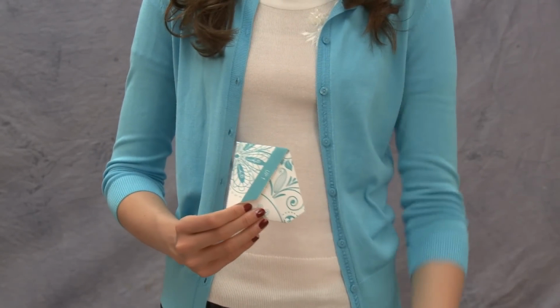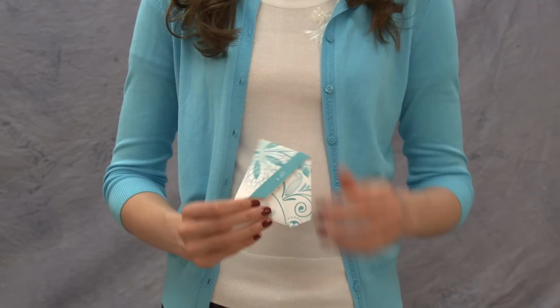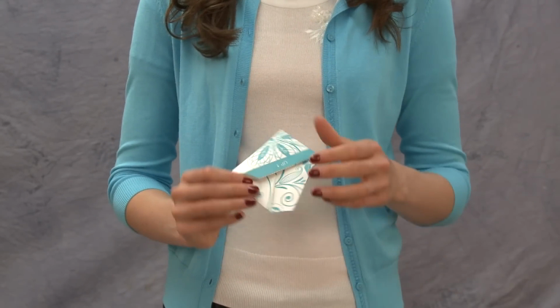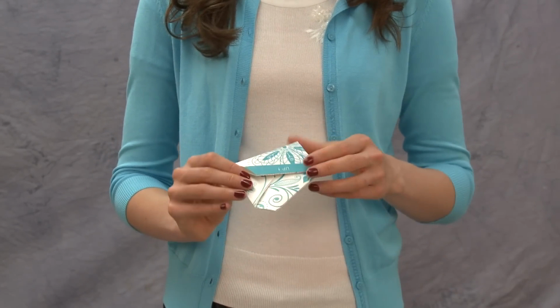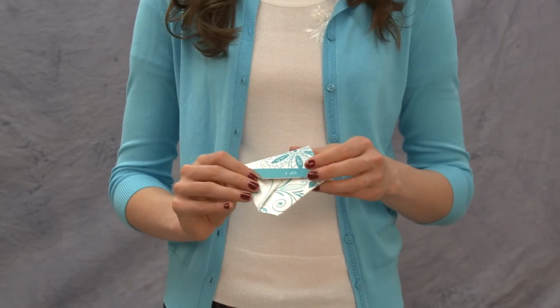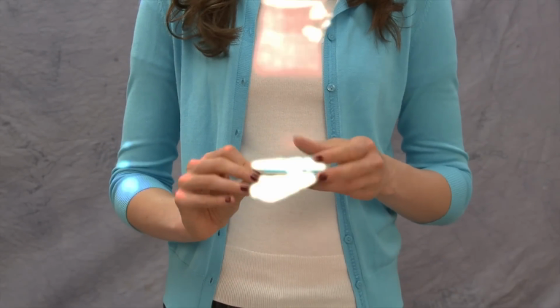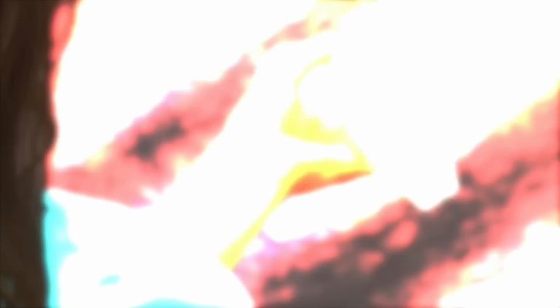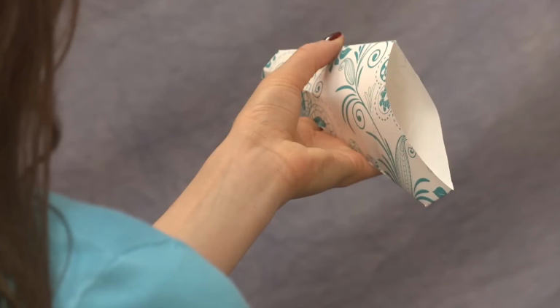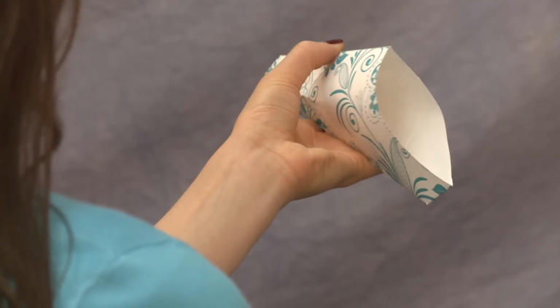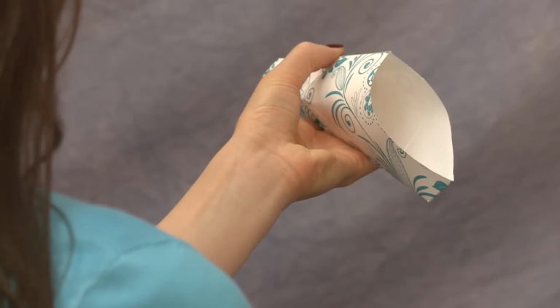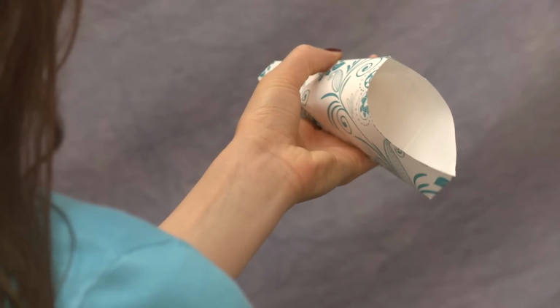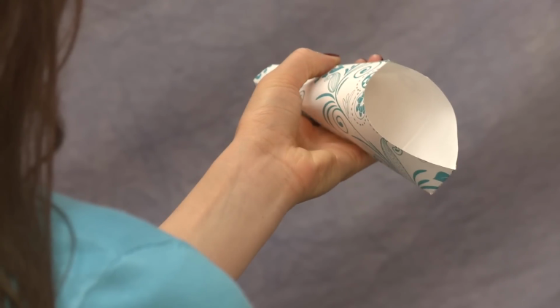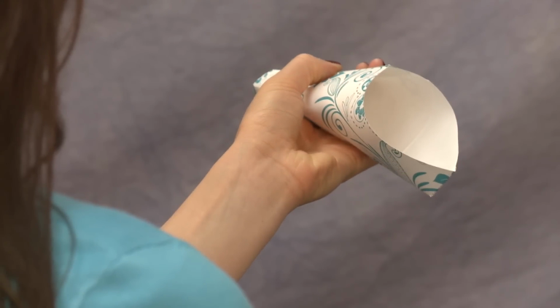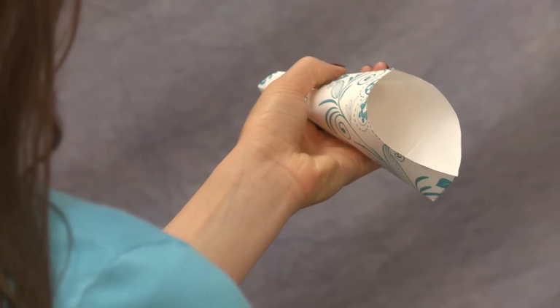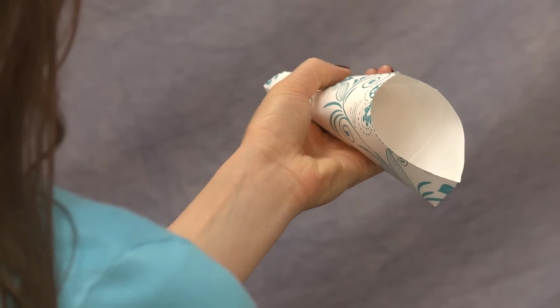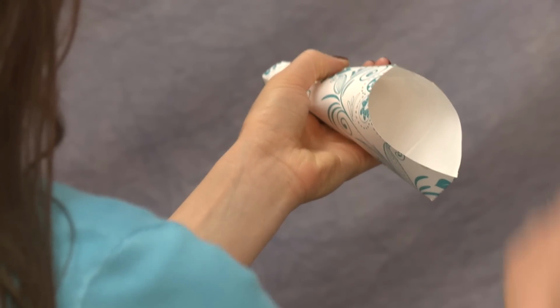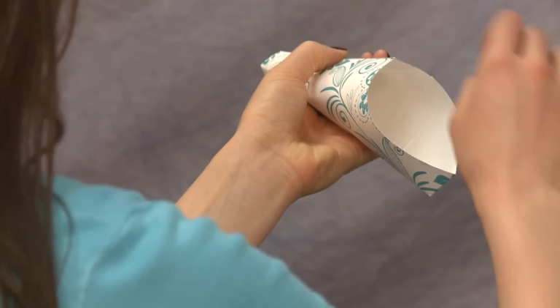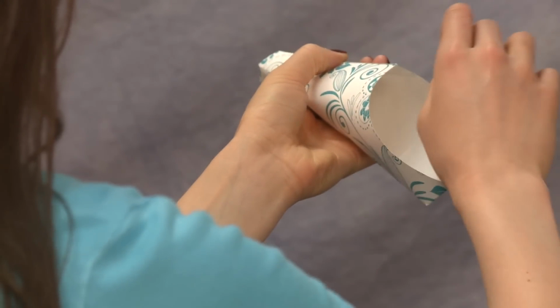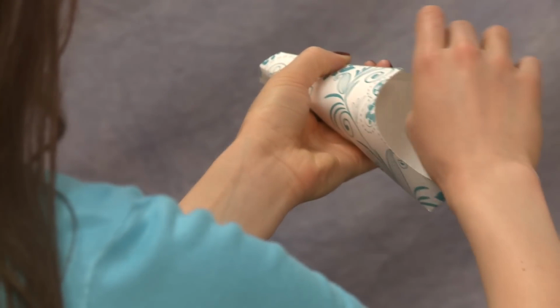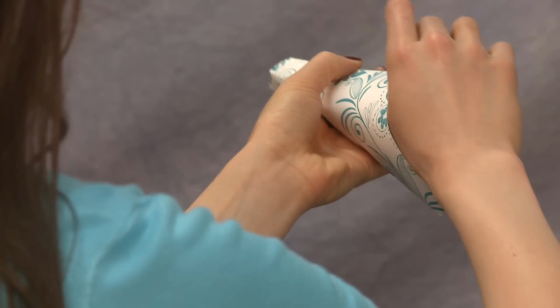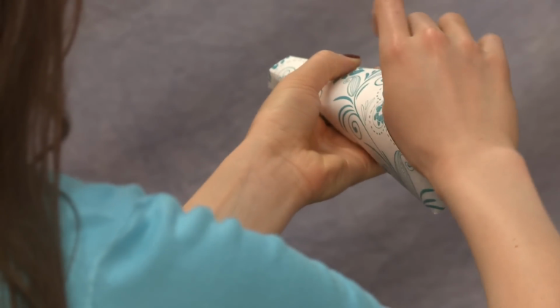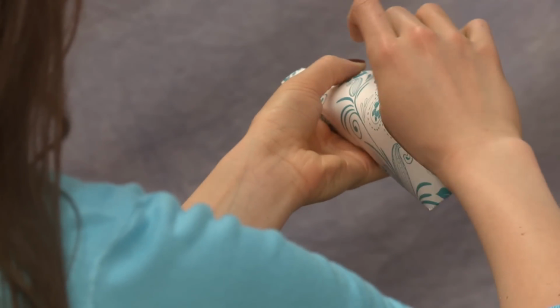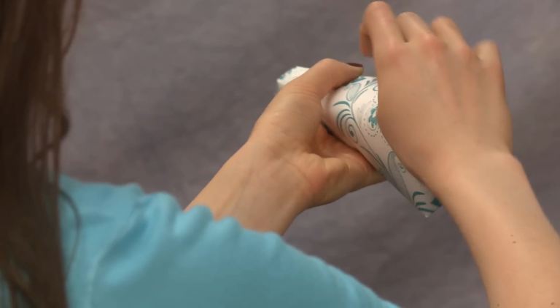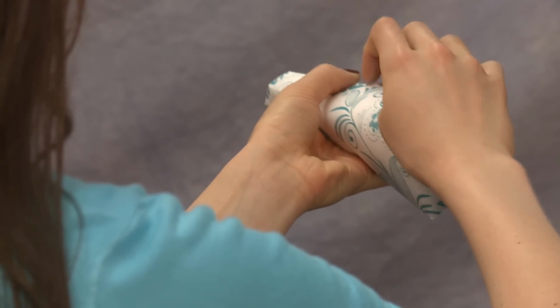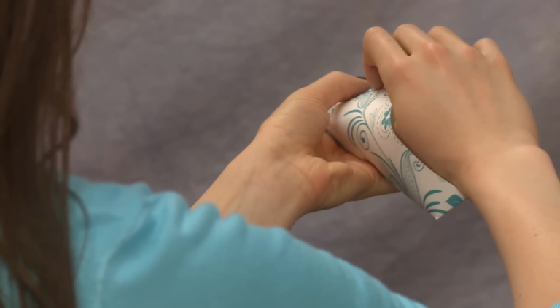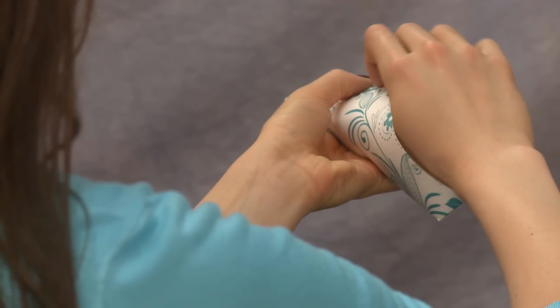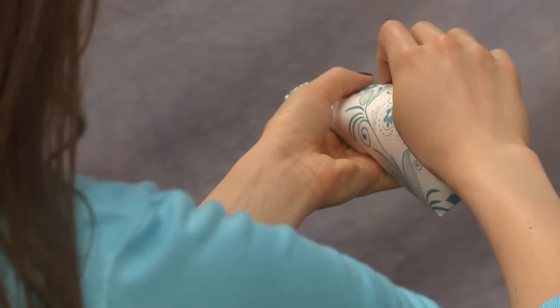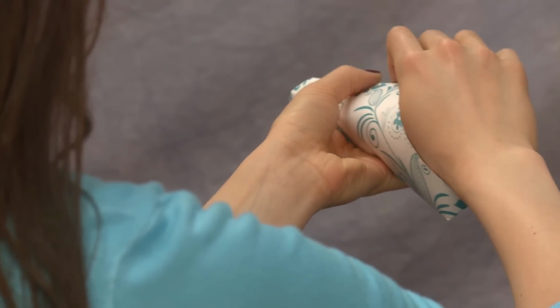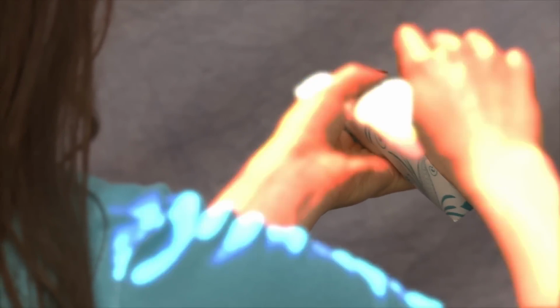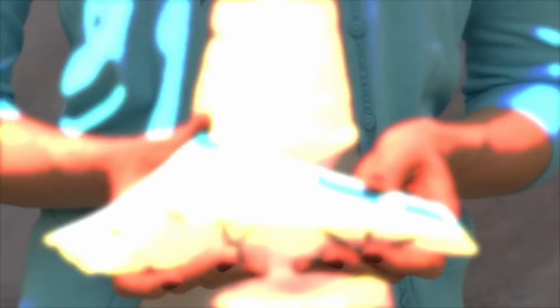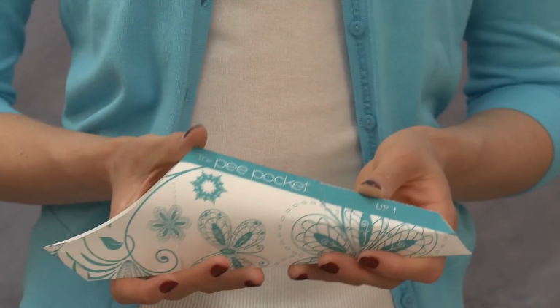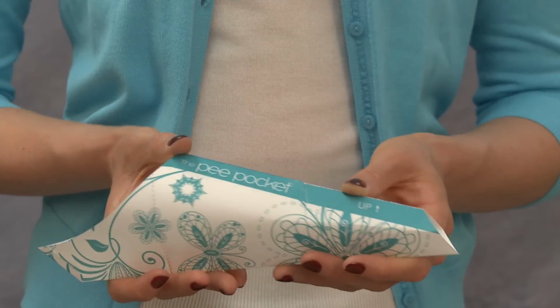PeaPocket's durable, high-functional tri-fold design creates a remarkable fit every time, which eliminates wet hands or bottom.